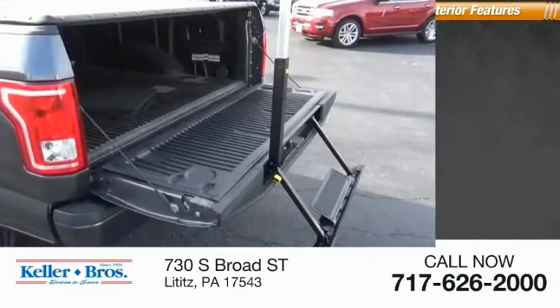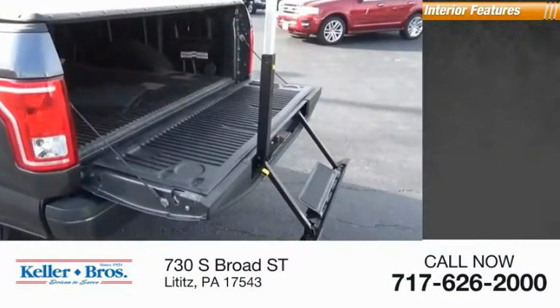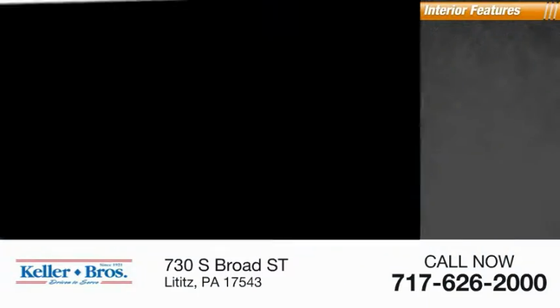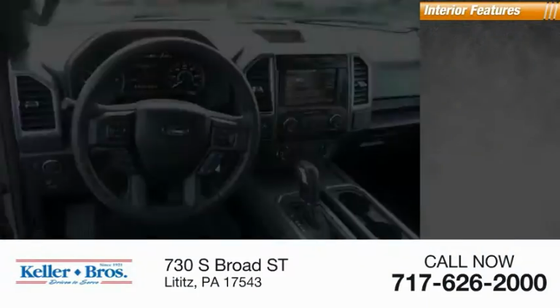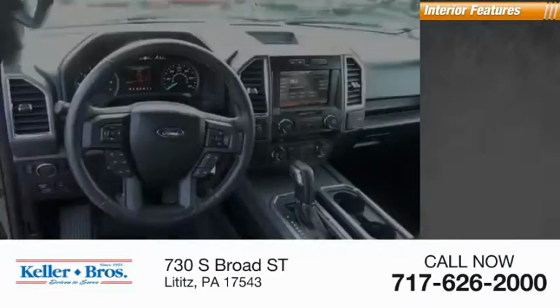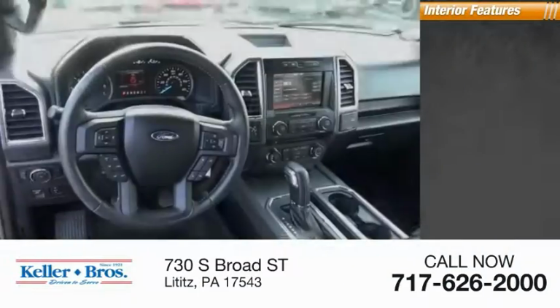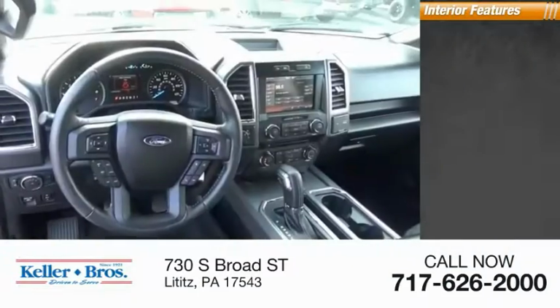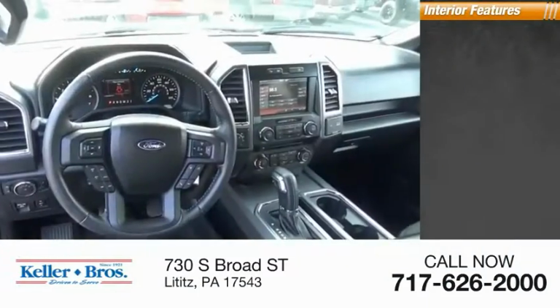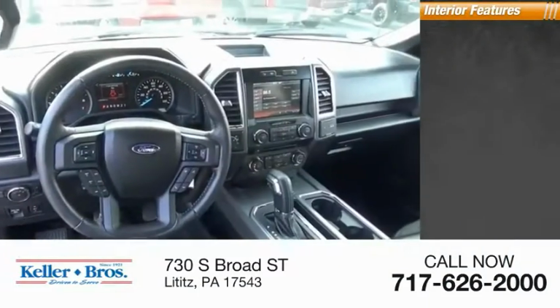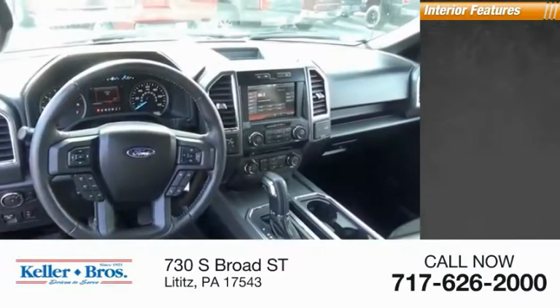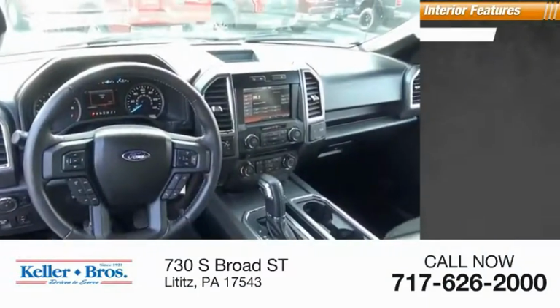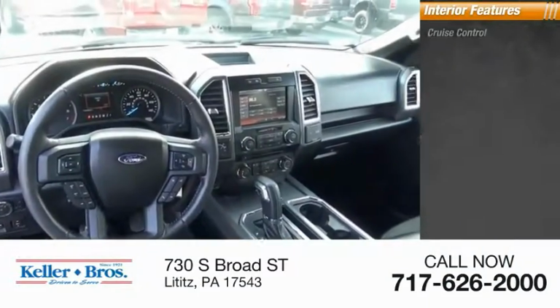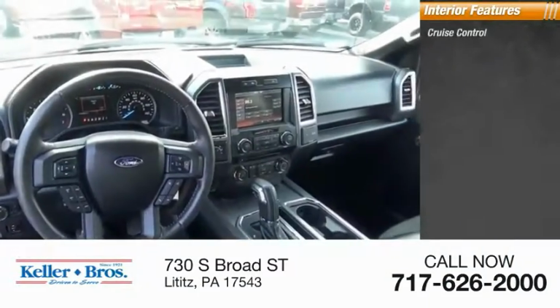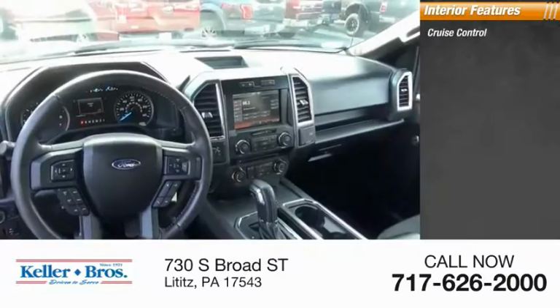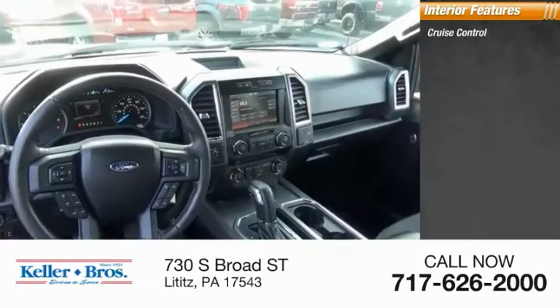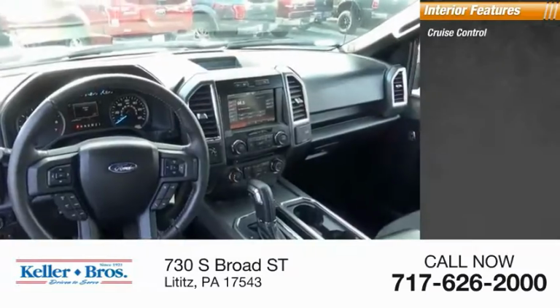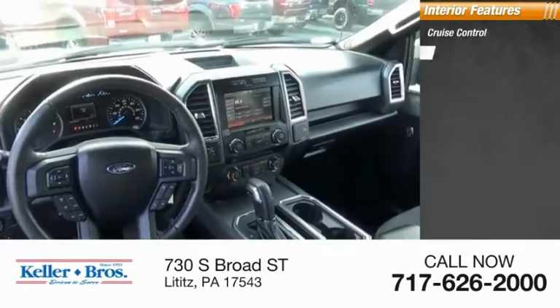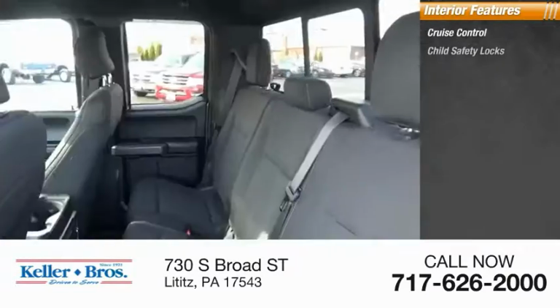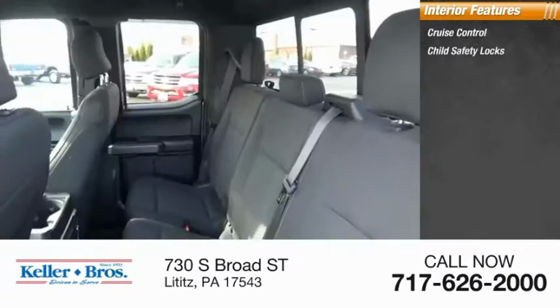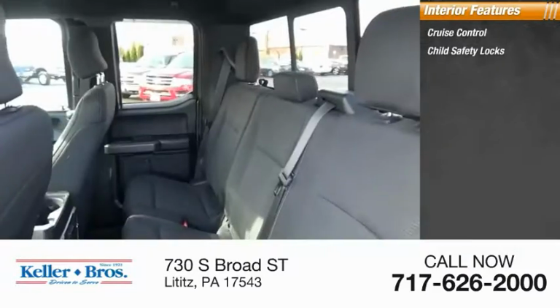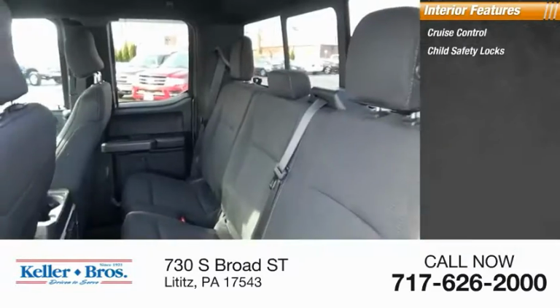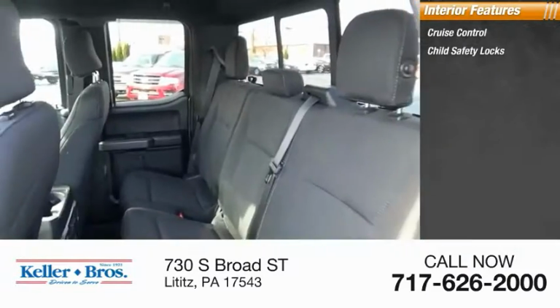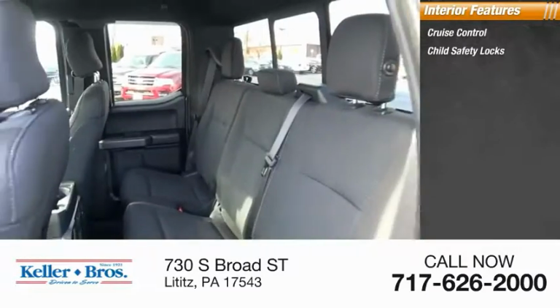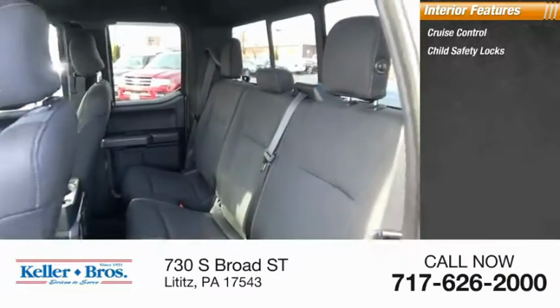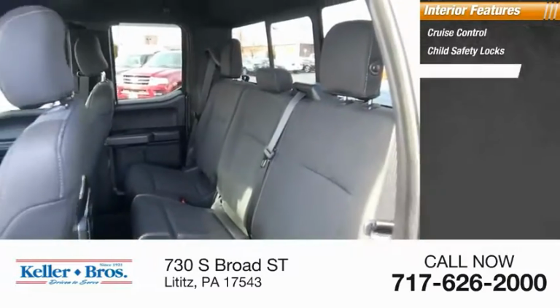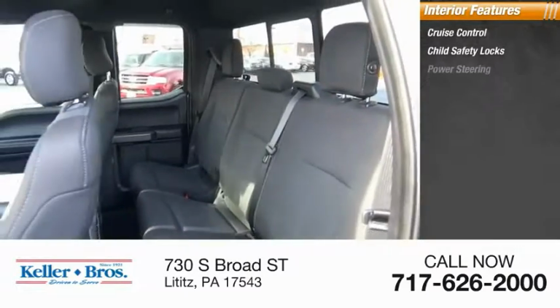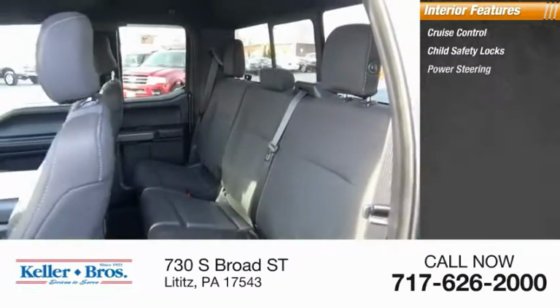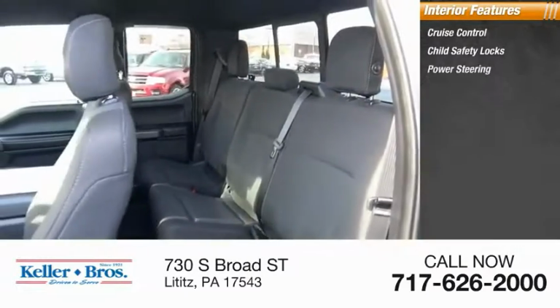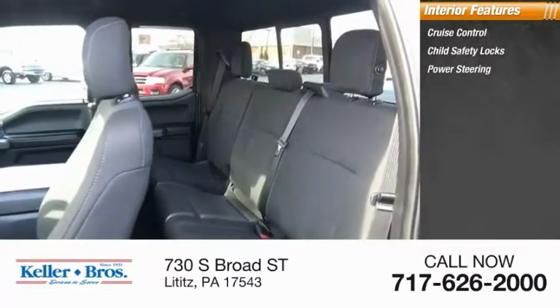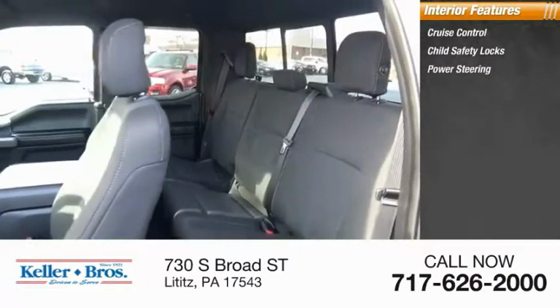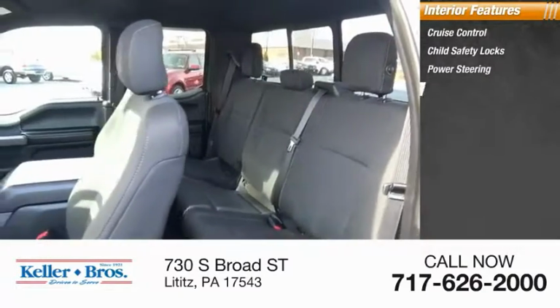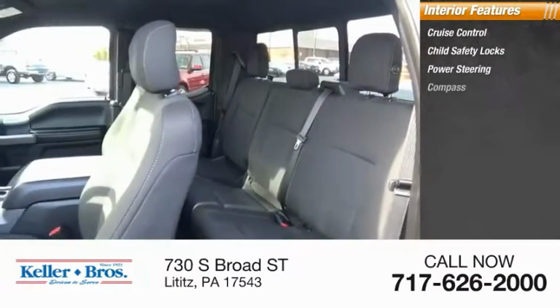Inside you'll find cruise control, child safety locks, power steering, and compass.